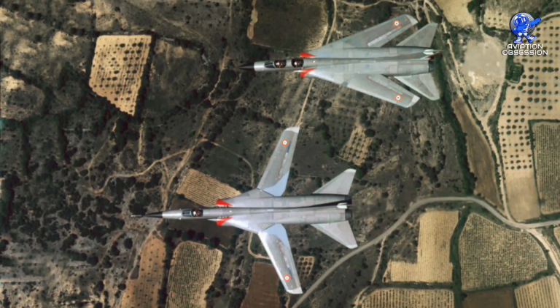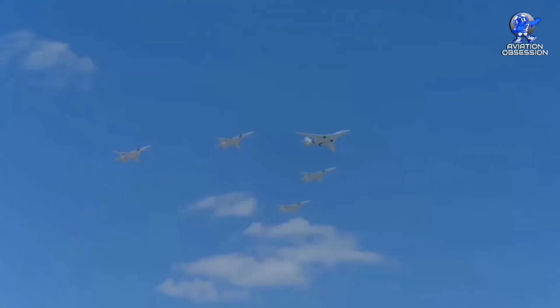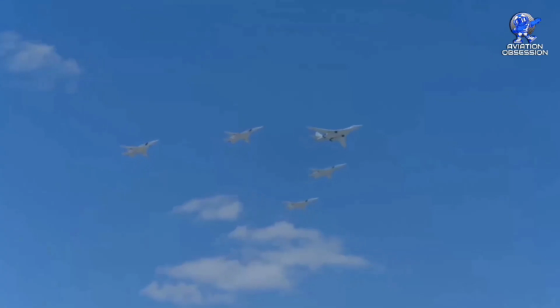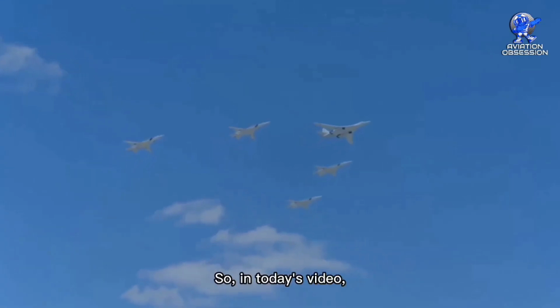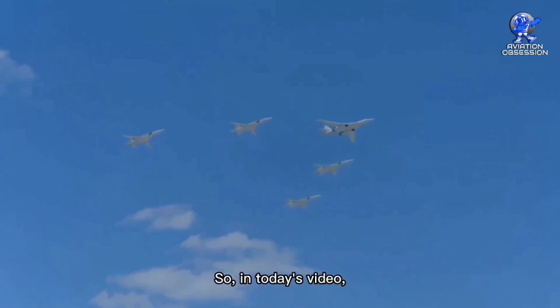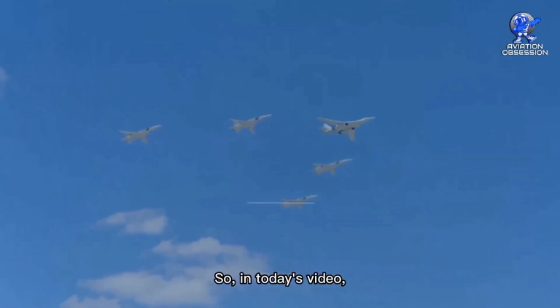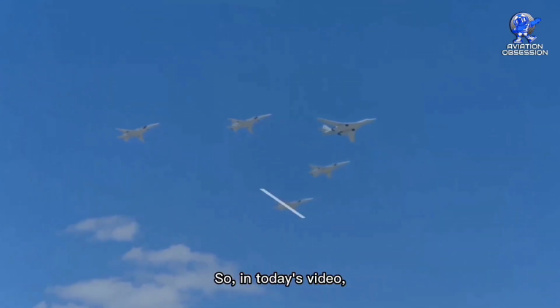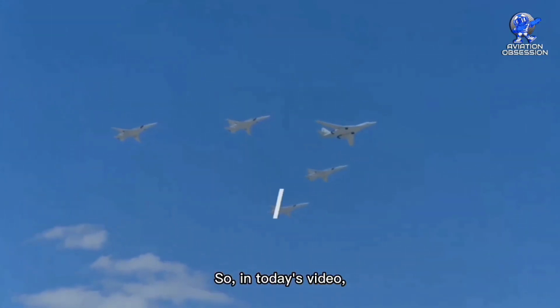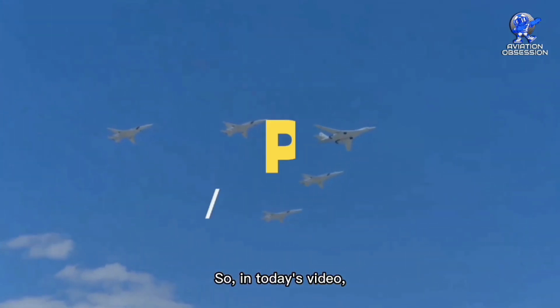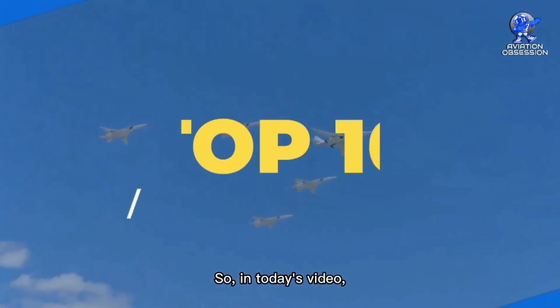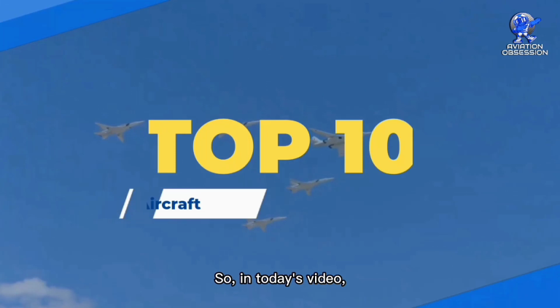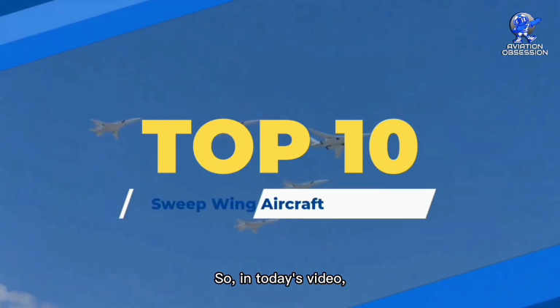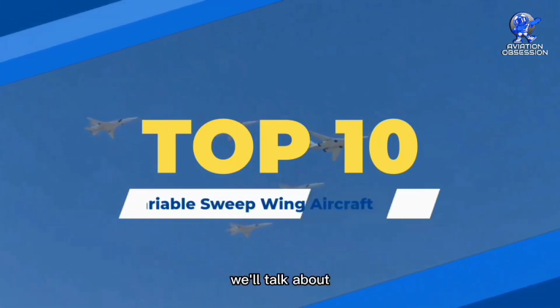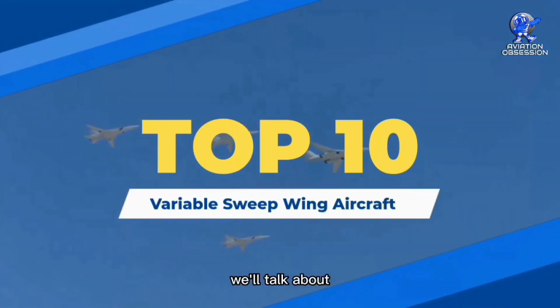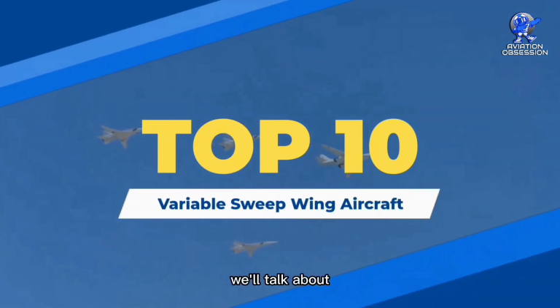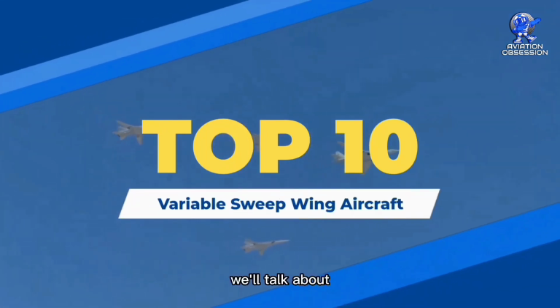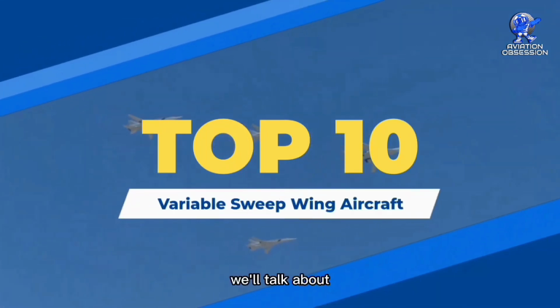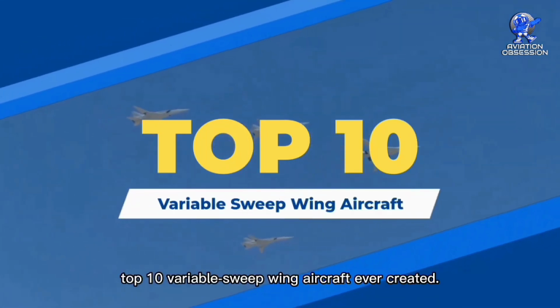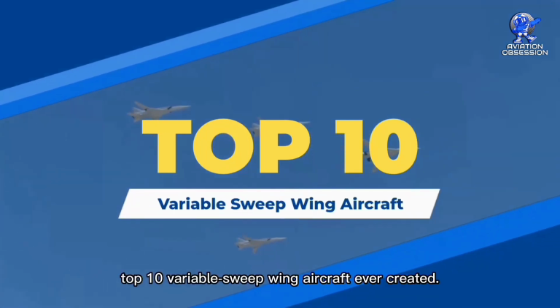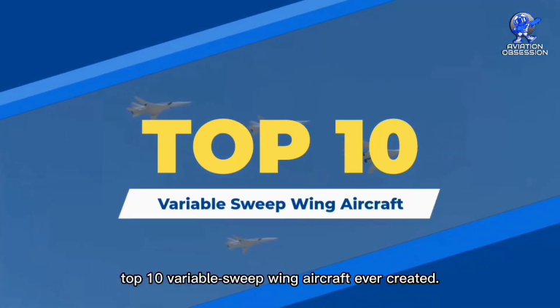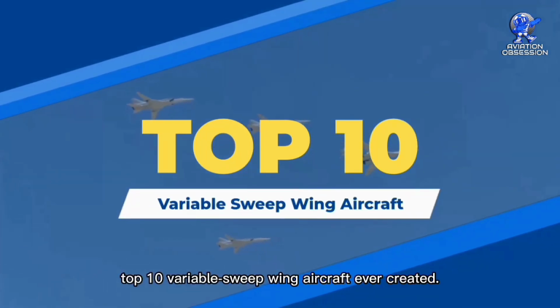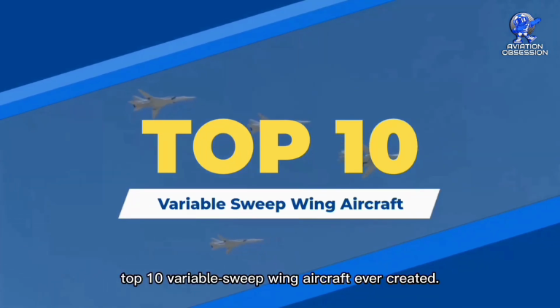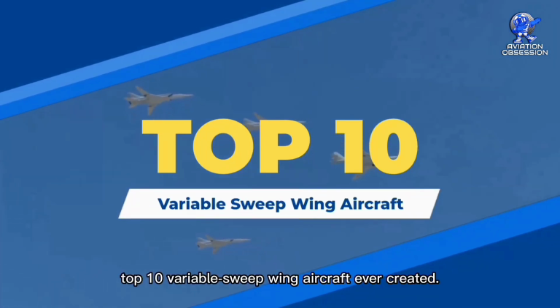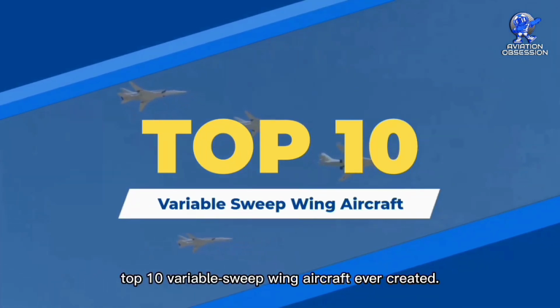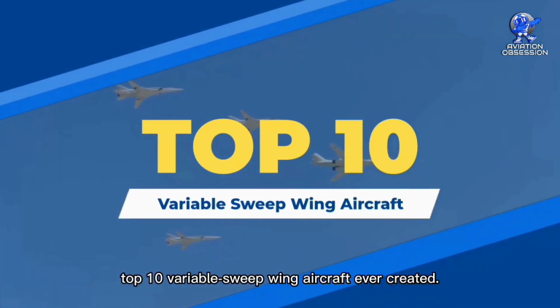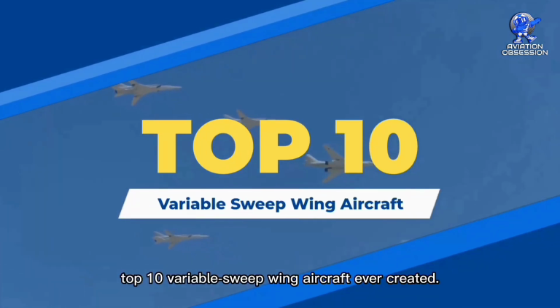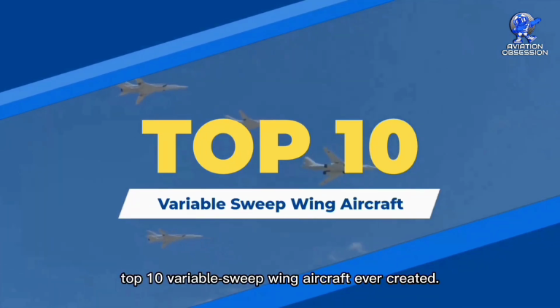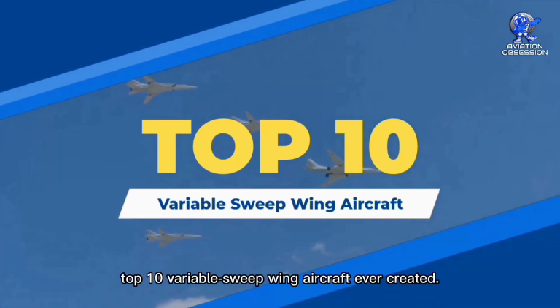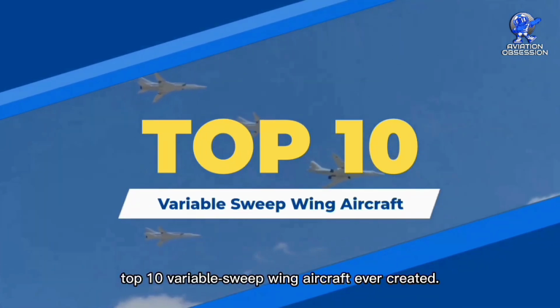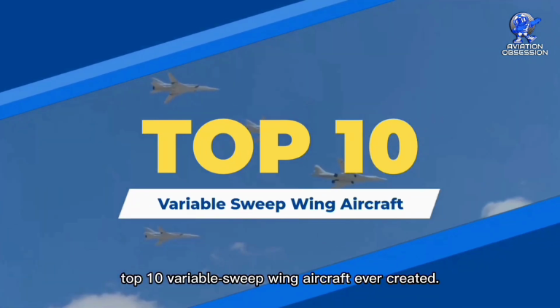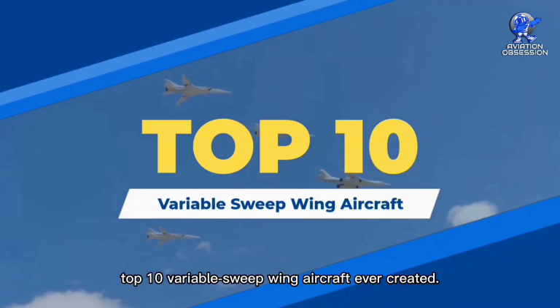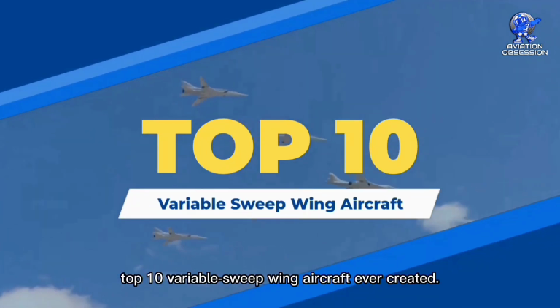So, in today's video, we'll talk about the top 10 variable sweep wing aircraft ever created.